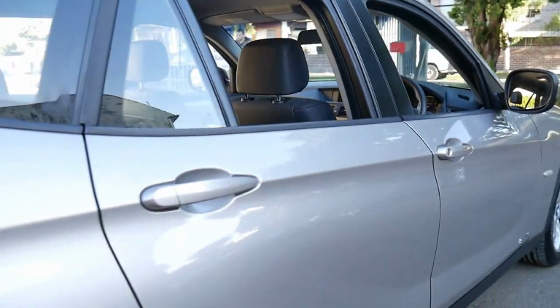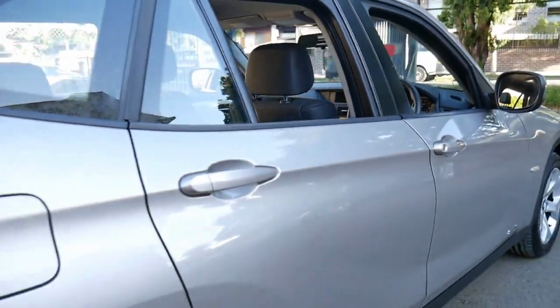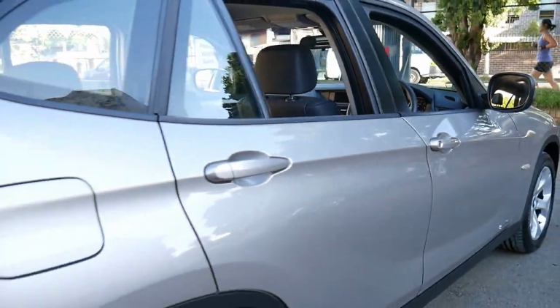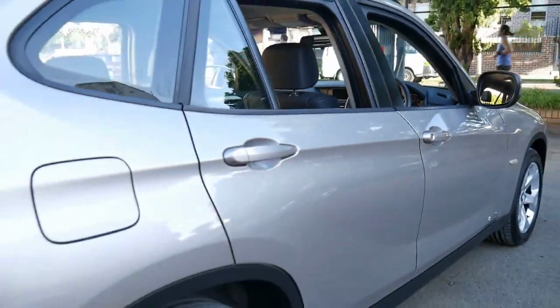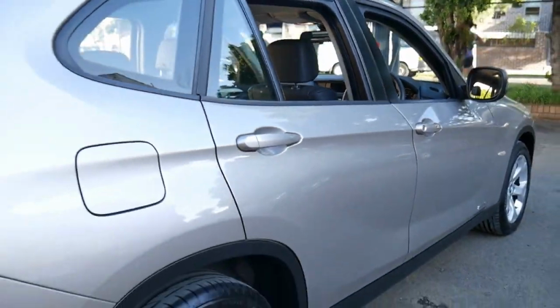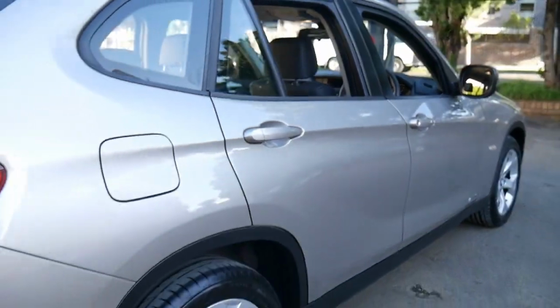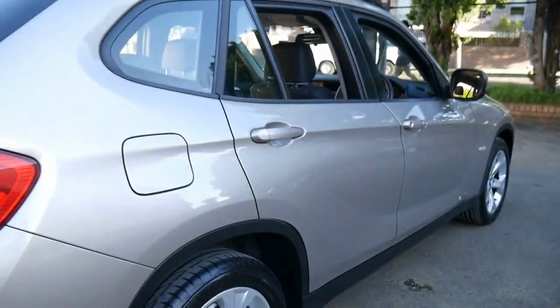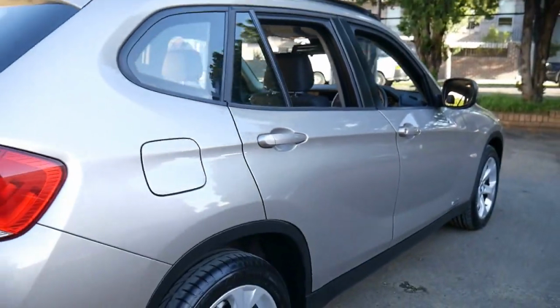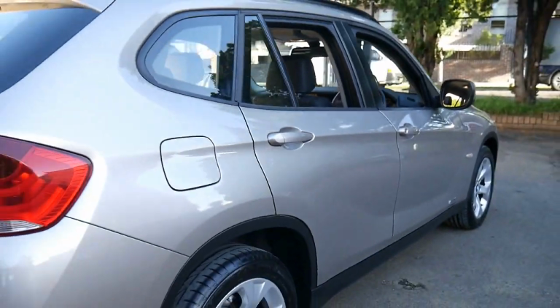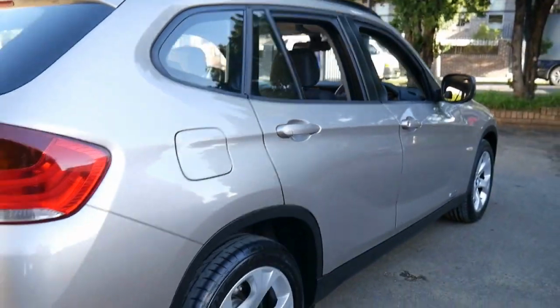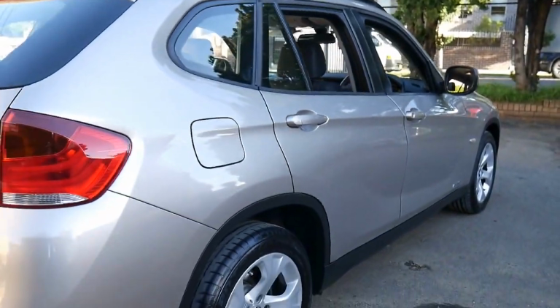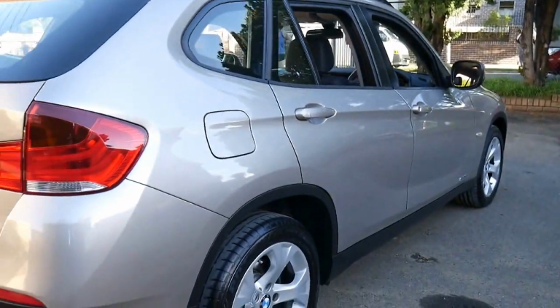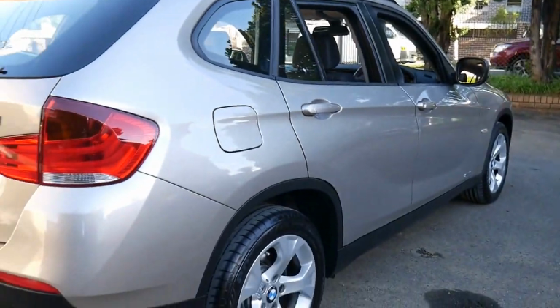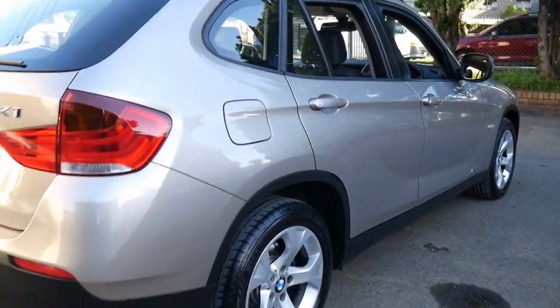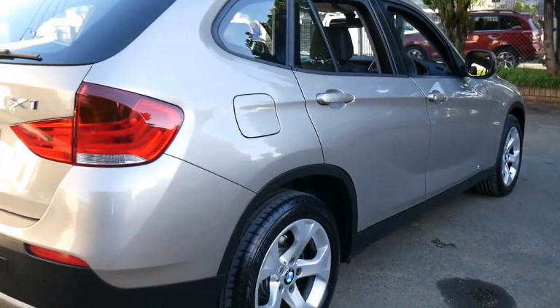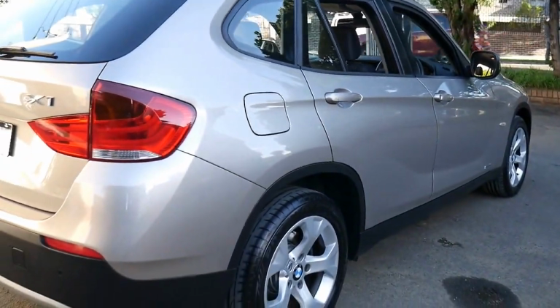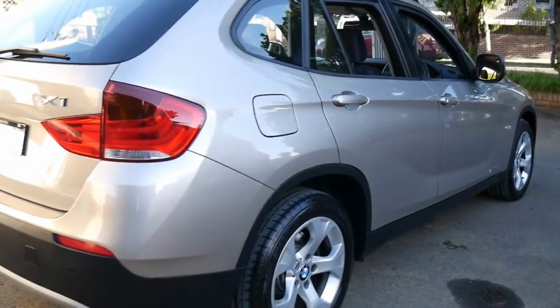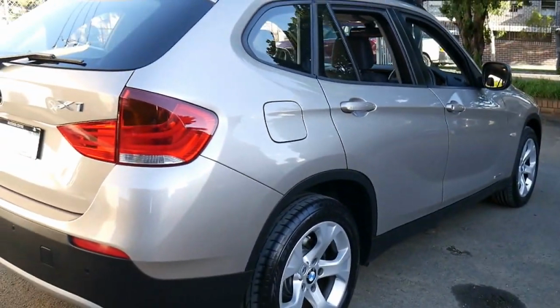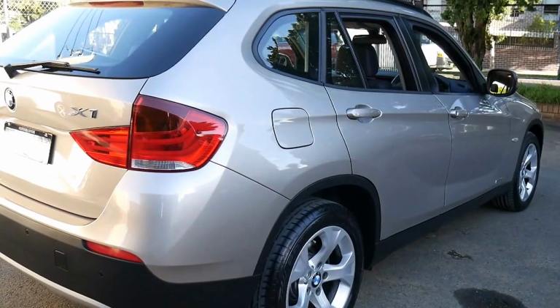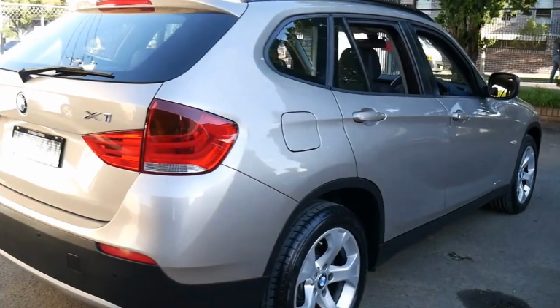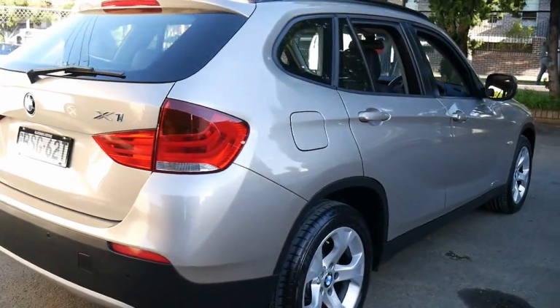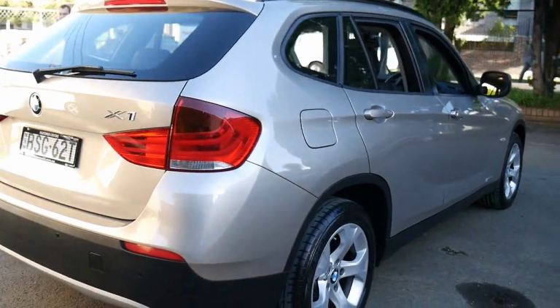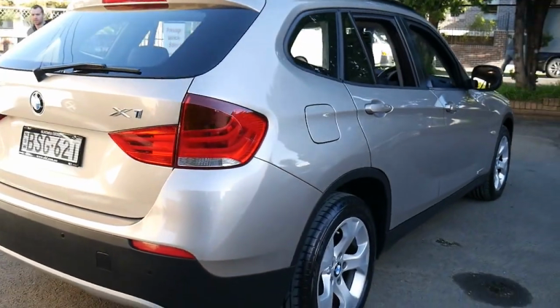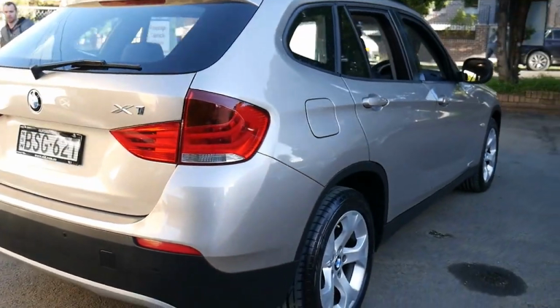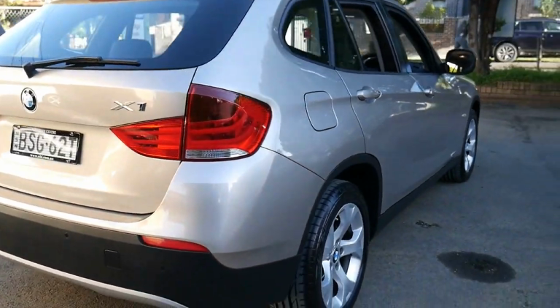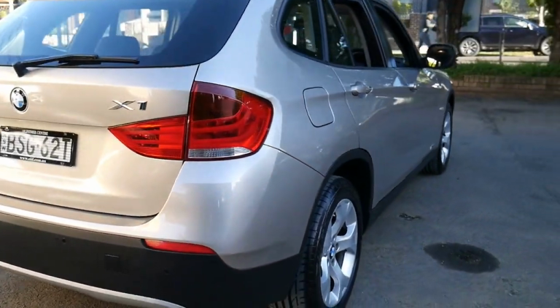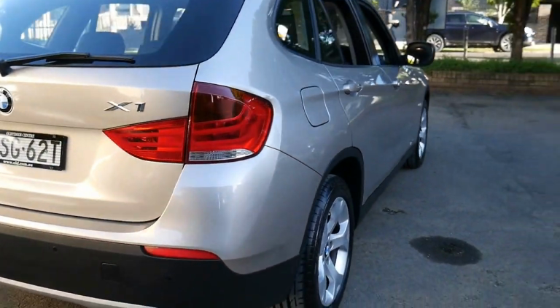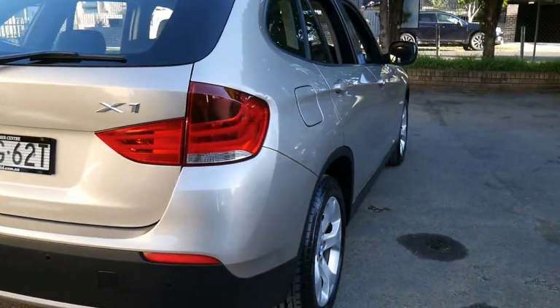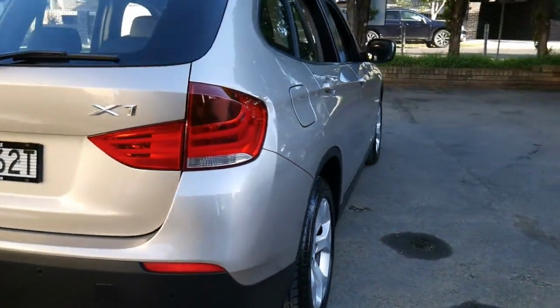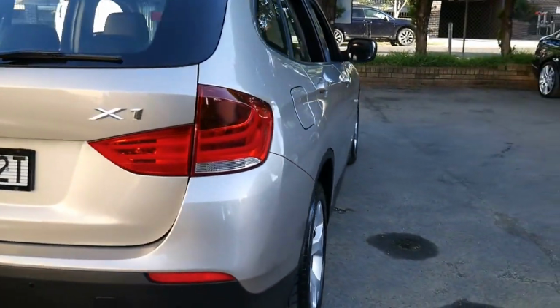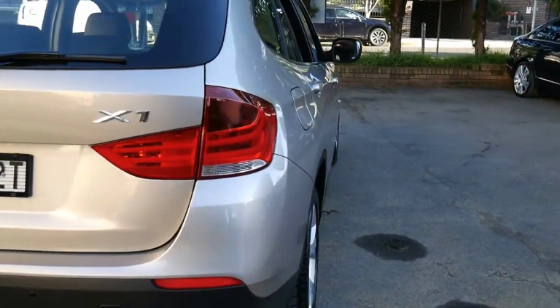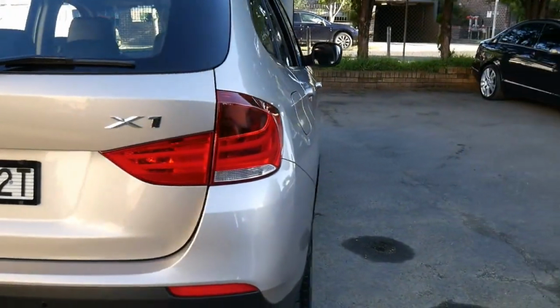The tyres are in very good condition, it's got parking sensors, and the car is in amazing condition.